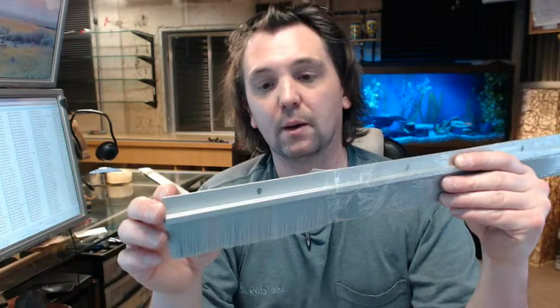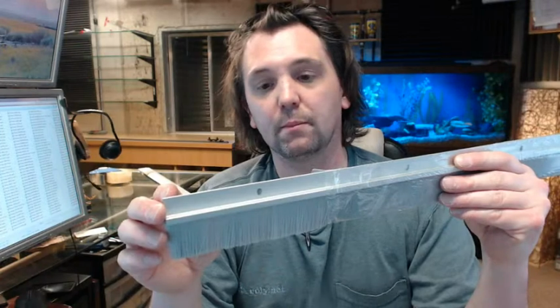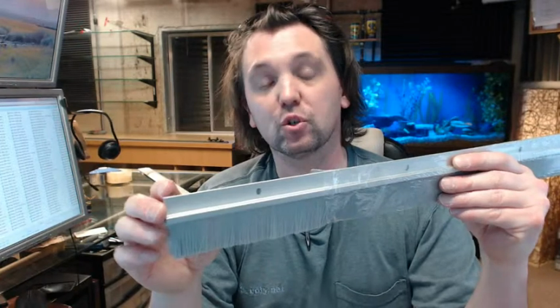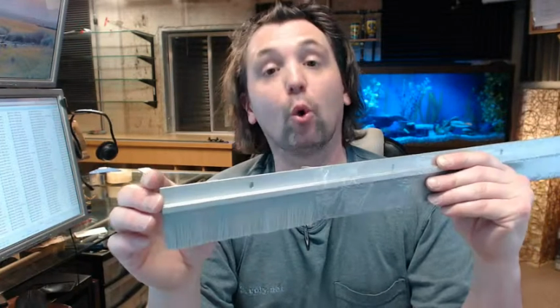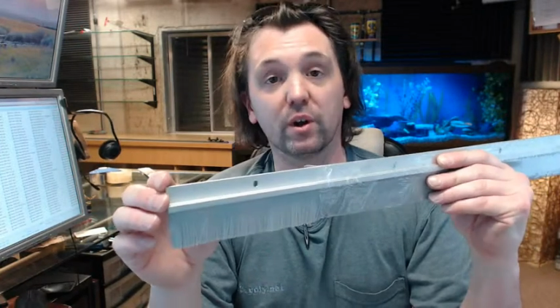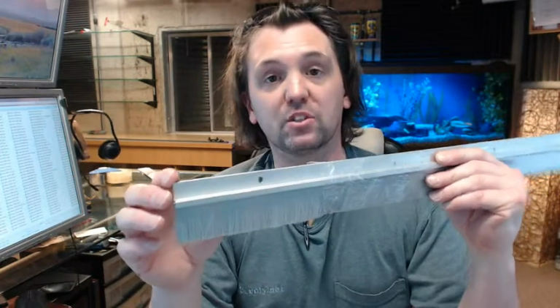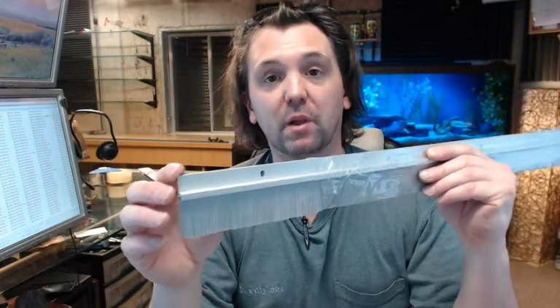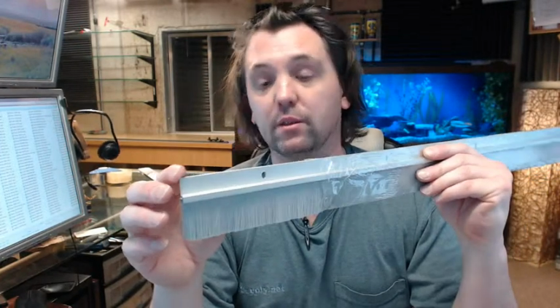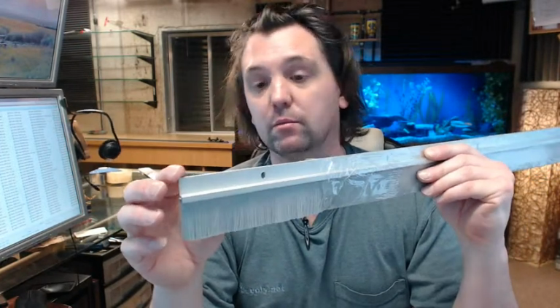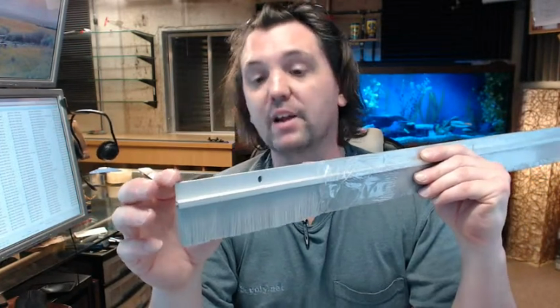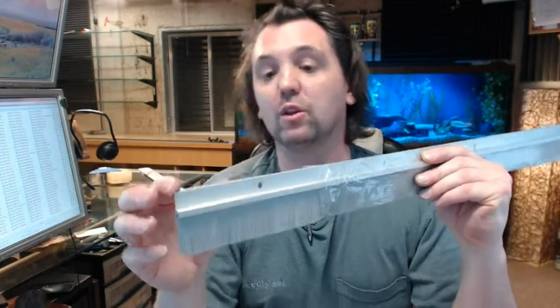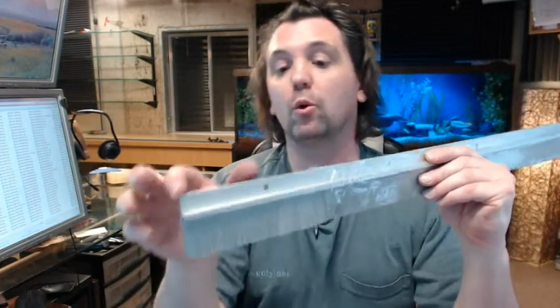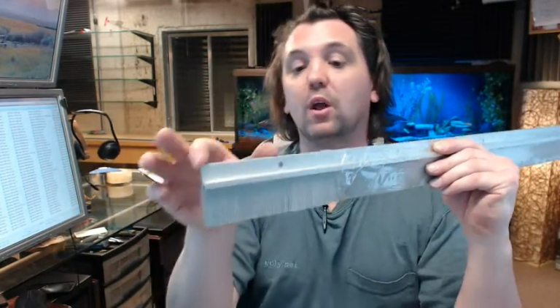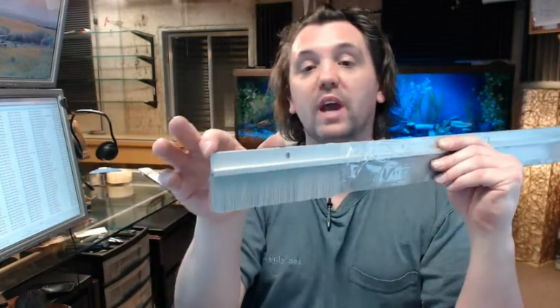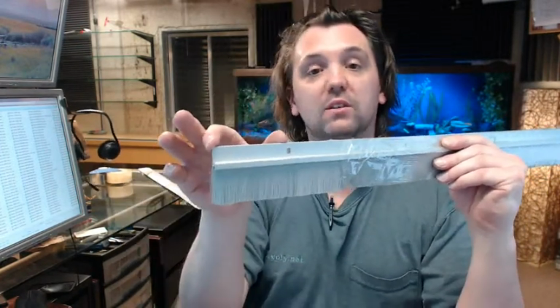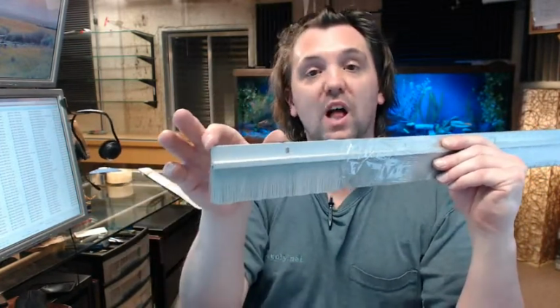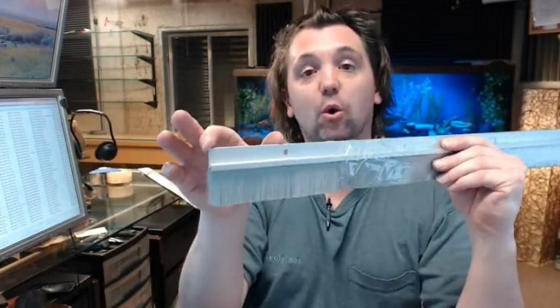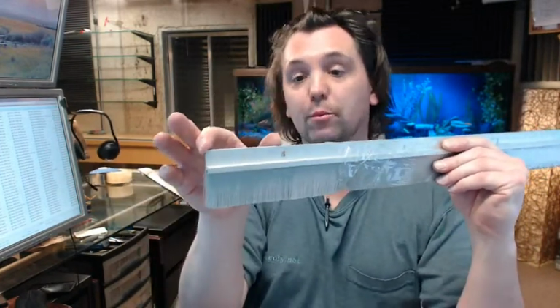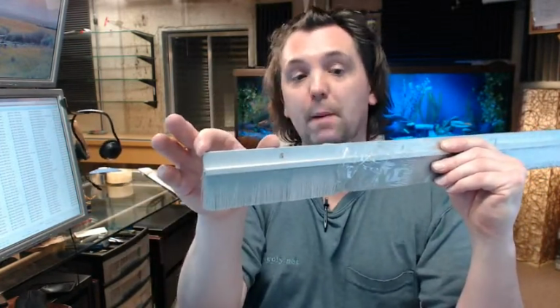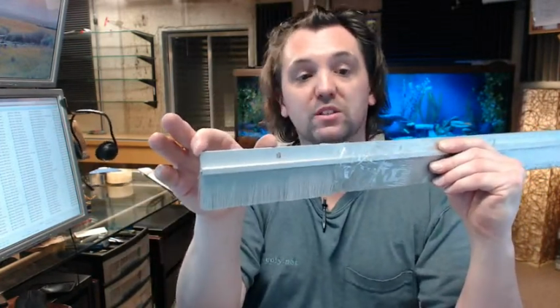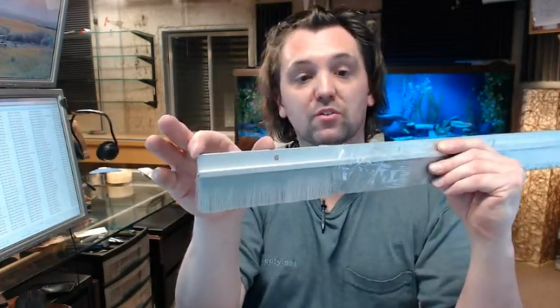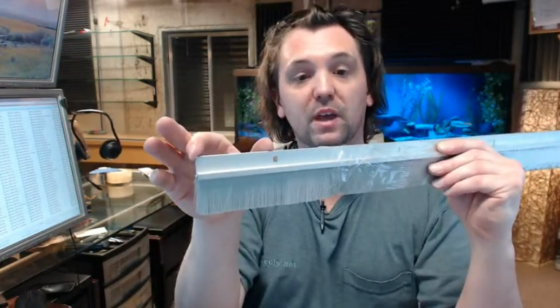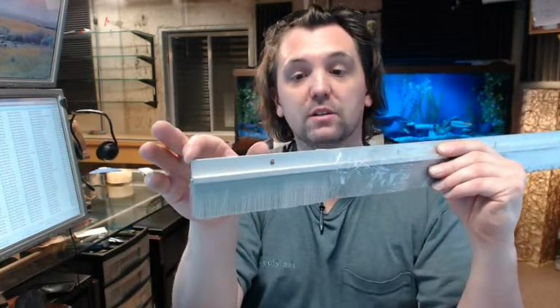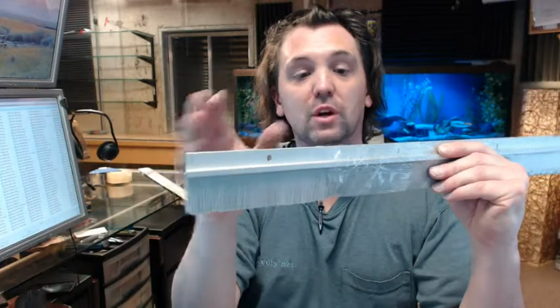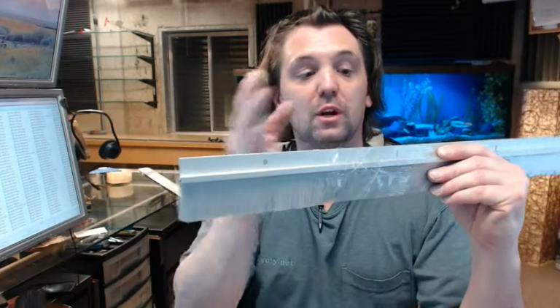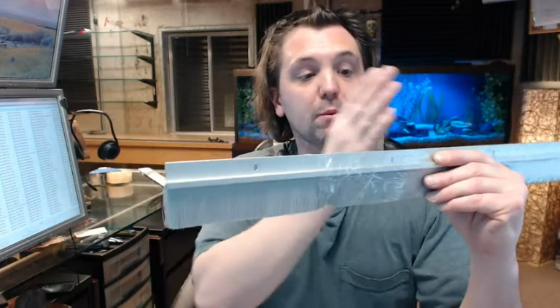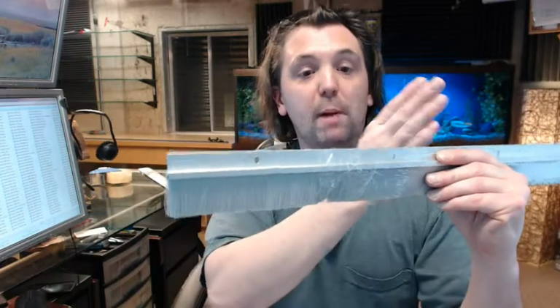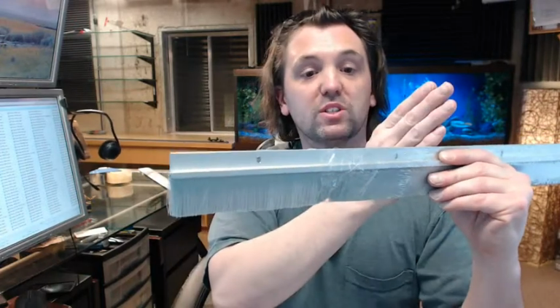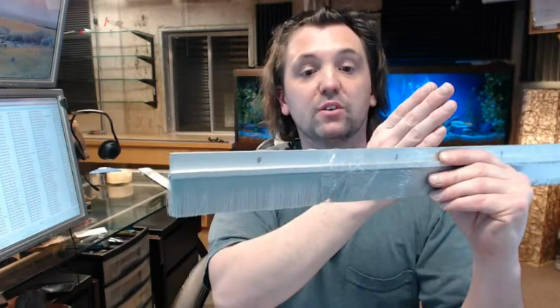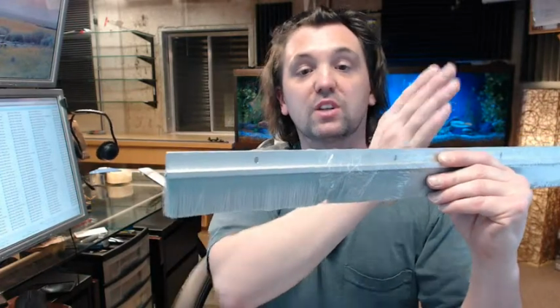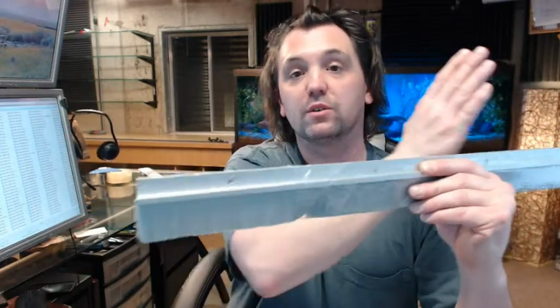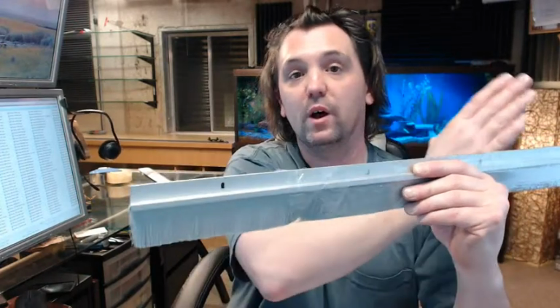So if you order a custom length, not only will we locate the slotted hole at the proper distance from the edge, but also at the proper center-to-center spacing as well.